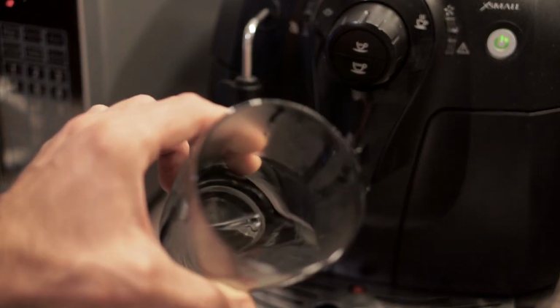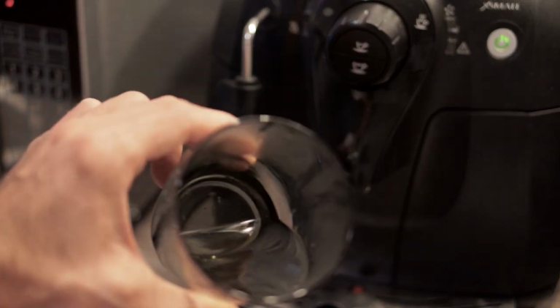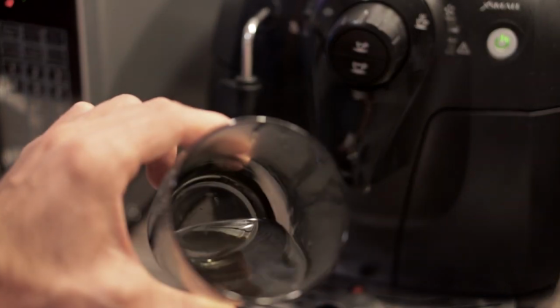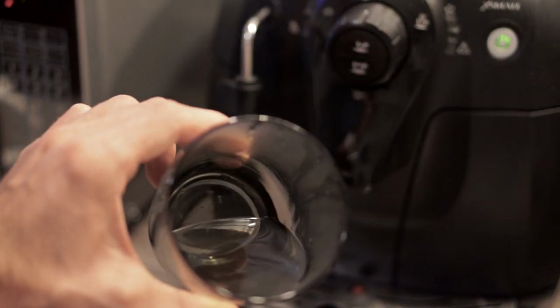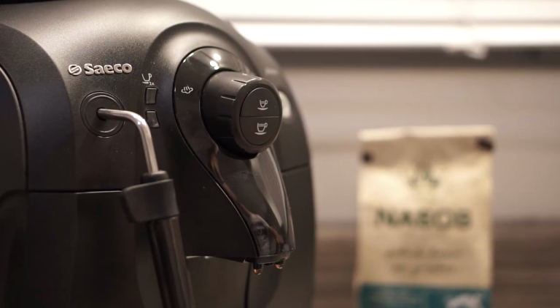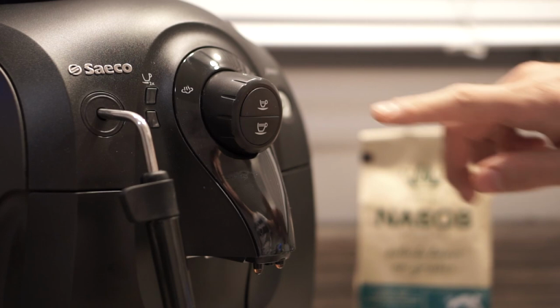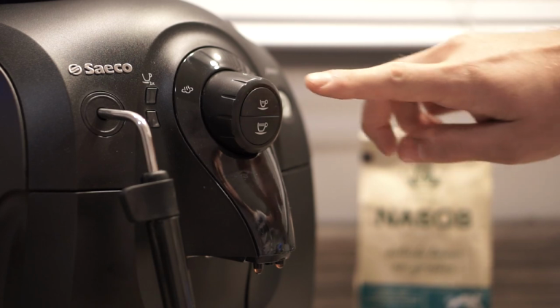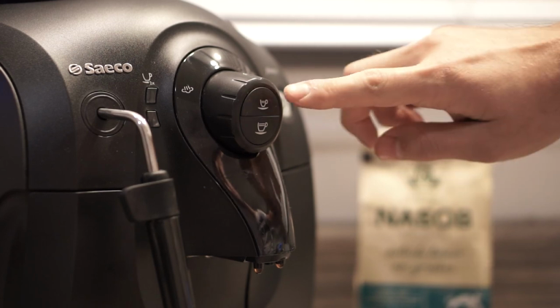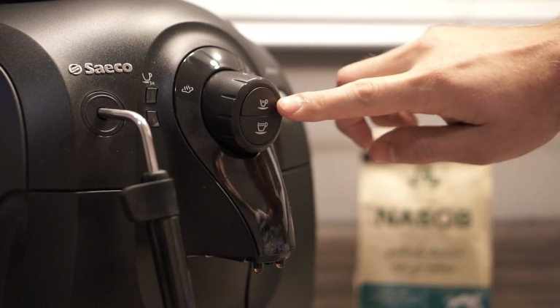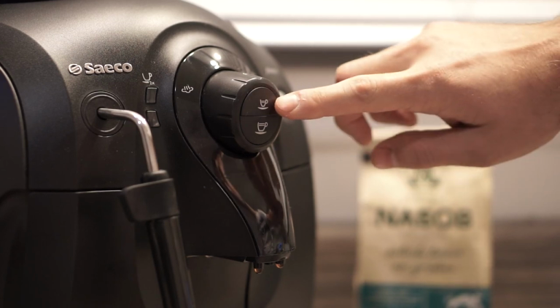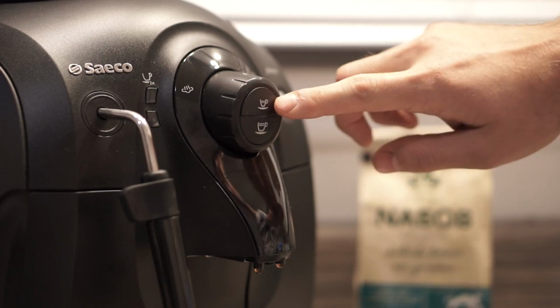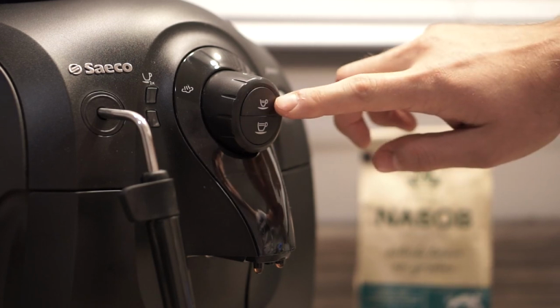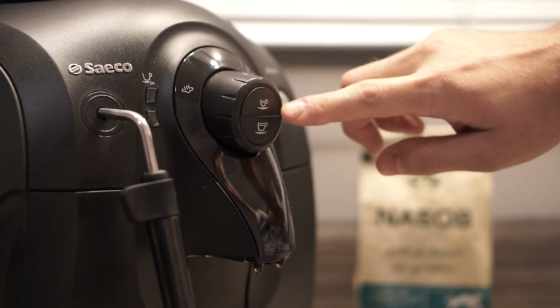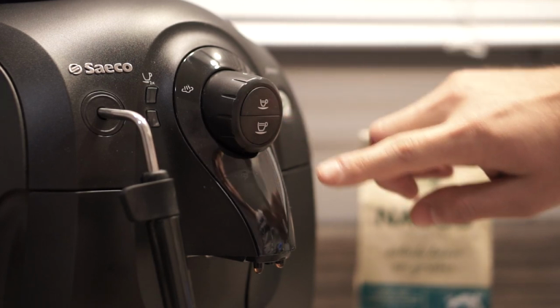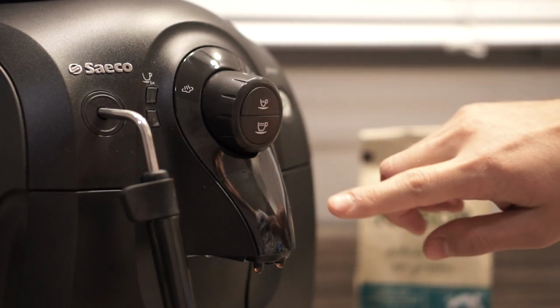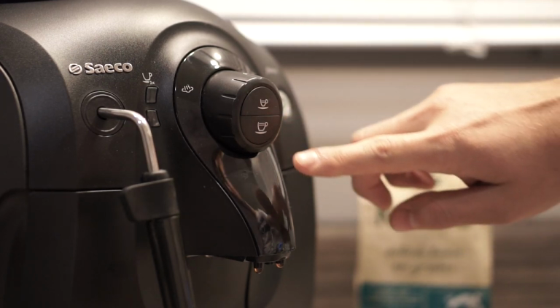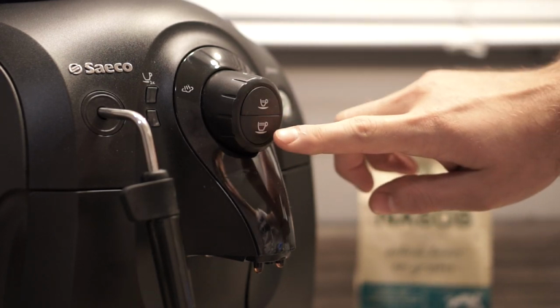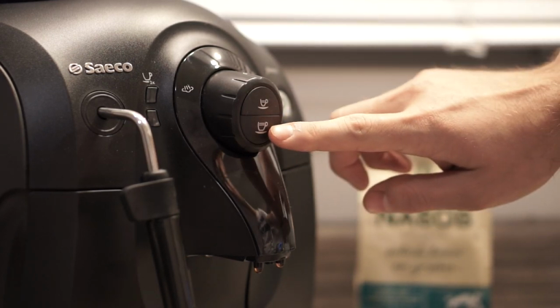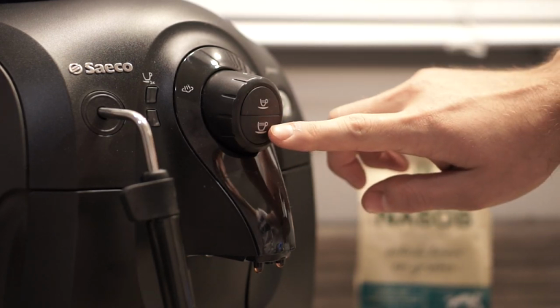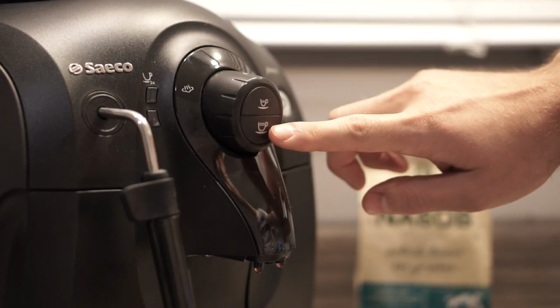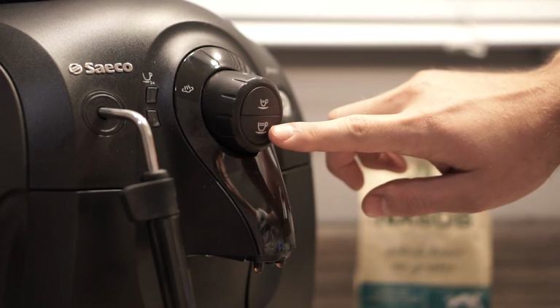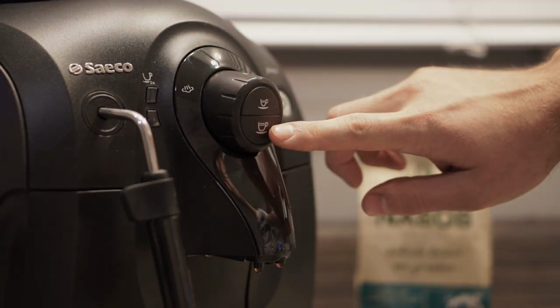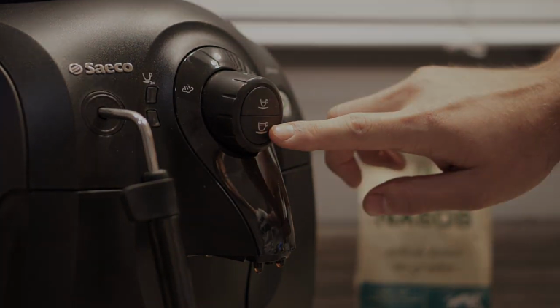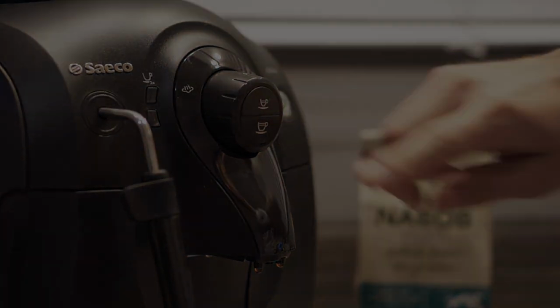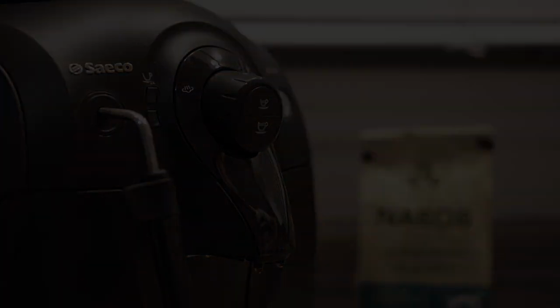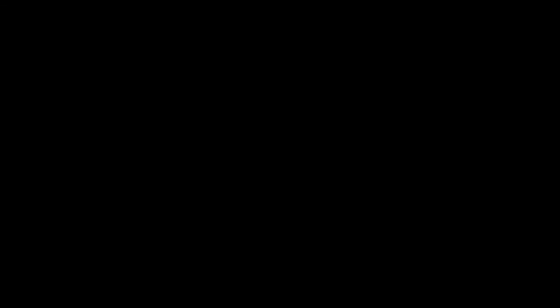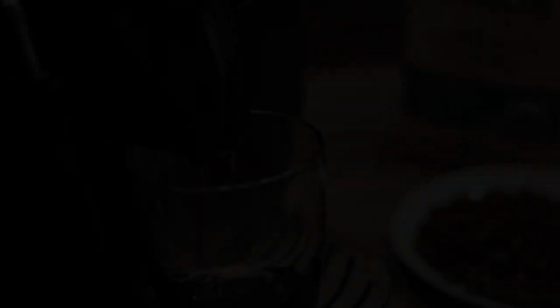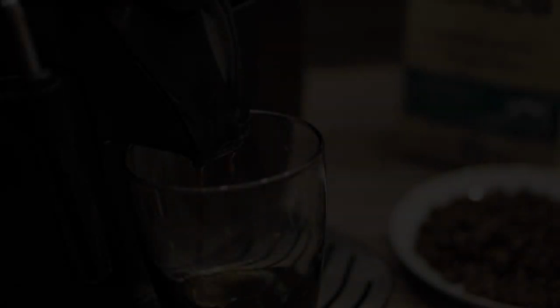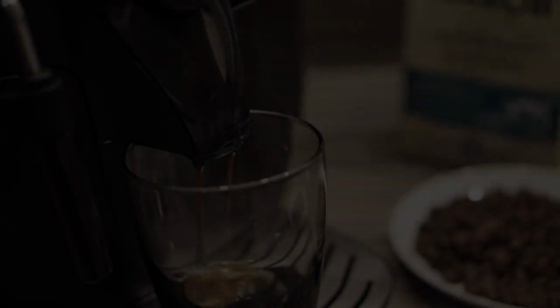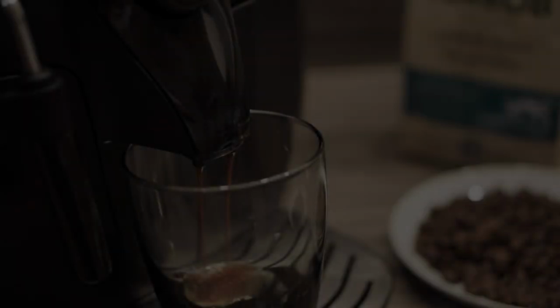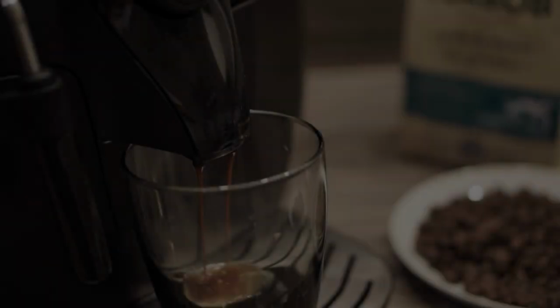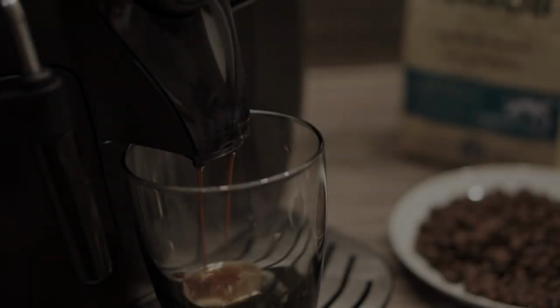Once the rinsing cycle finishes, you'll have a solid green light. All you have to do now is press either the espresso or coffee button and let it do its magic.